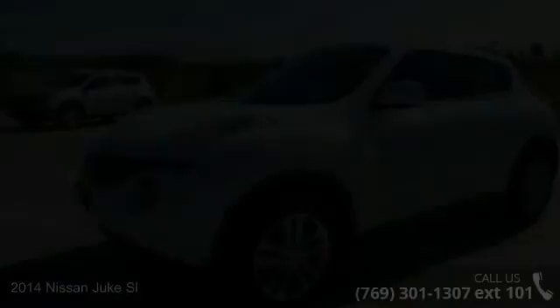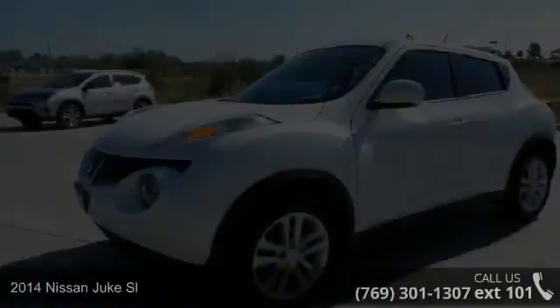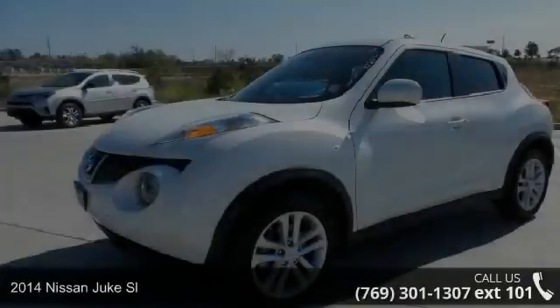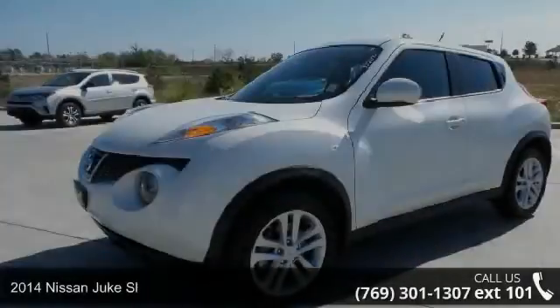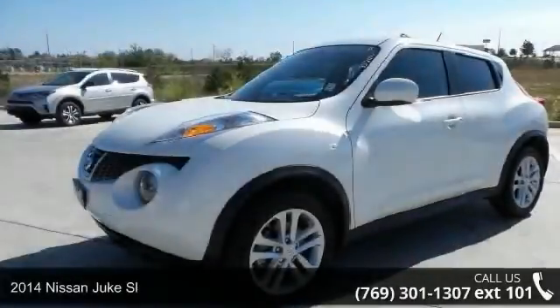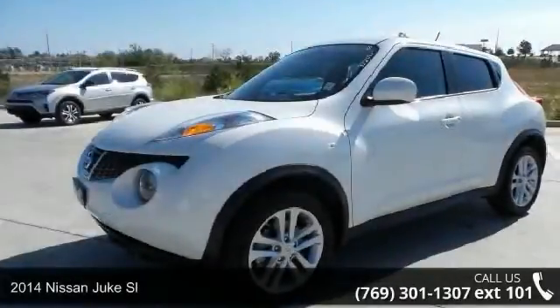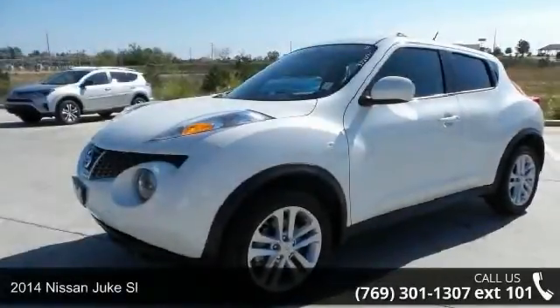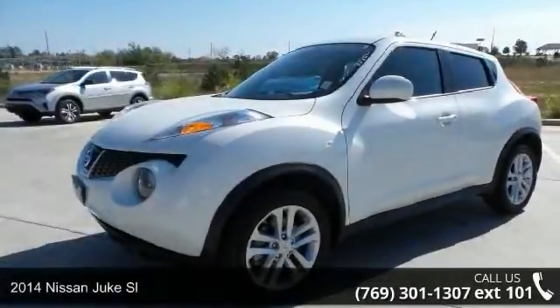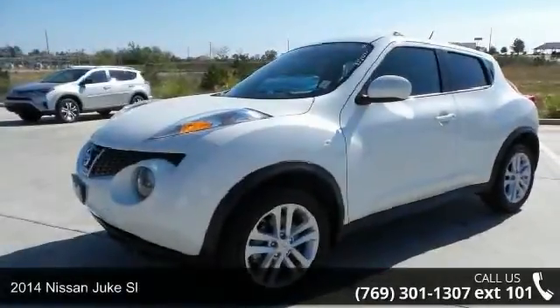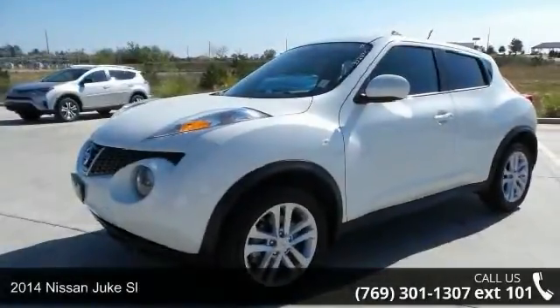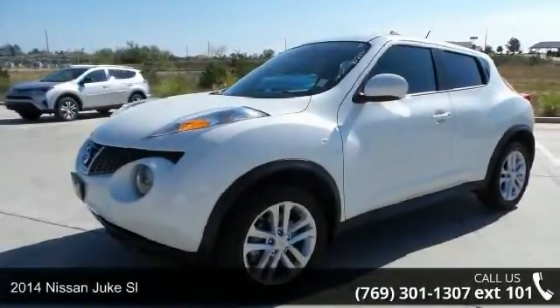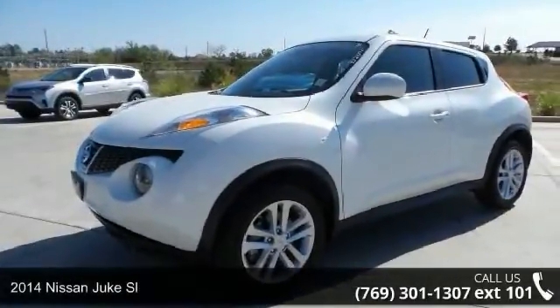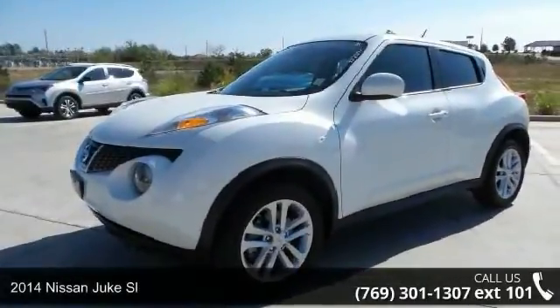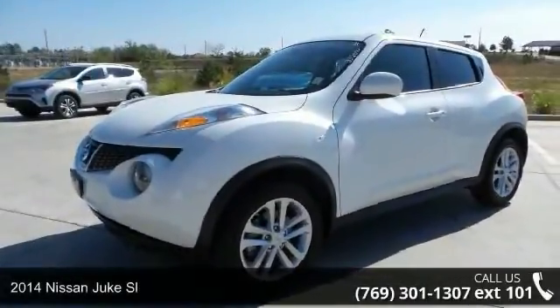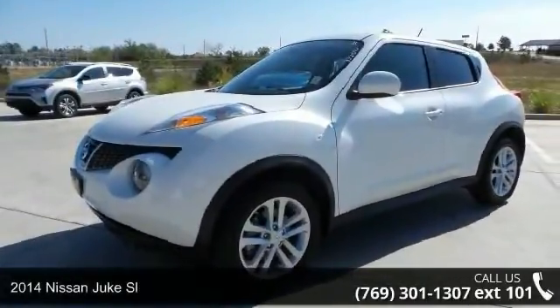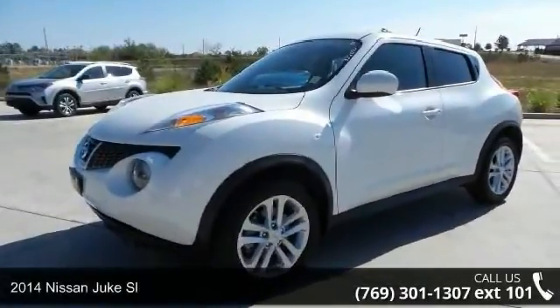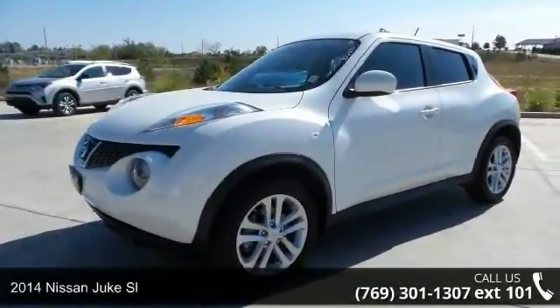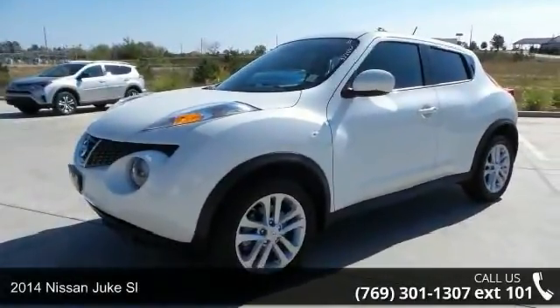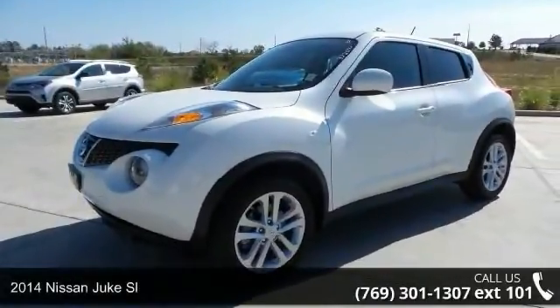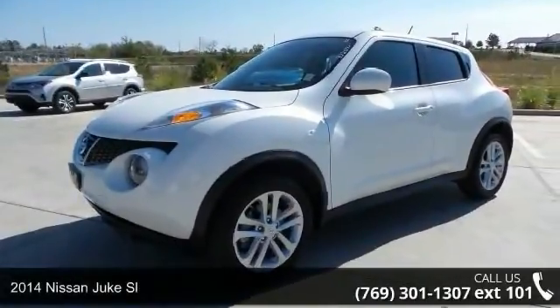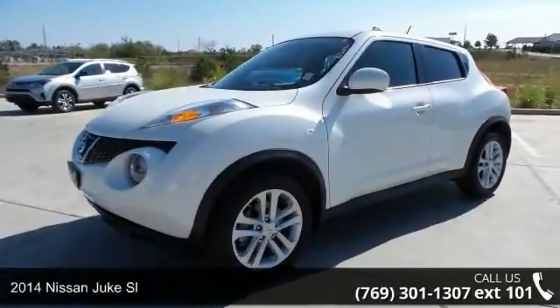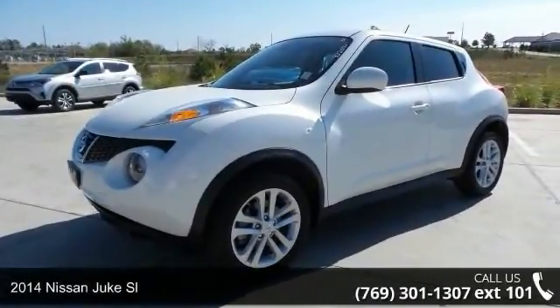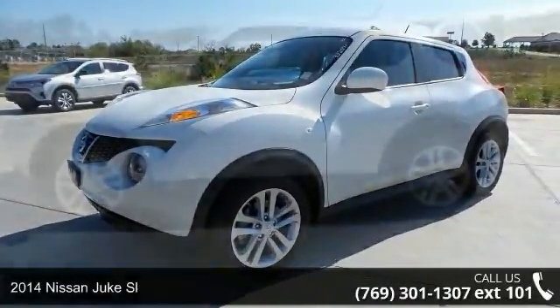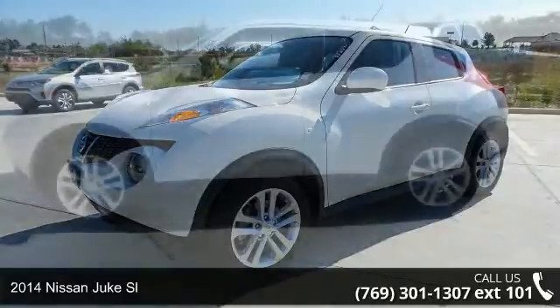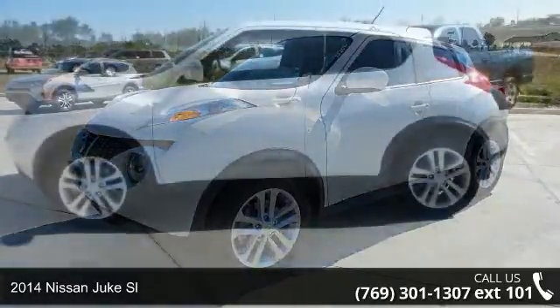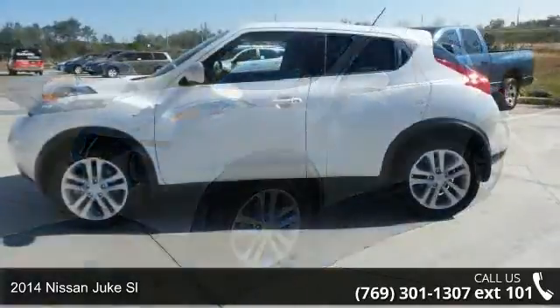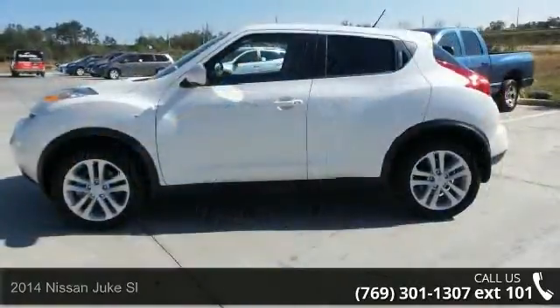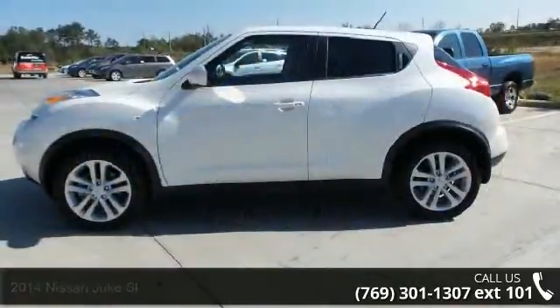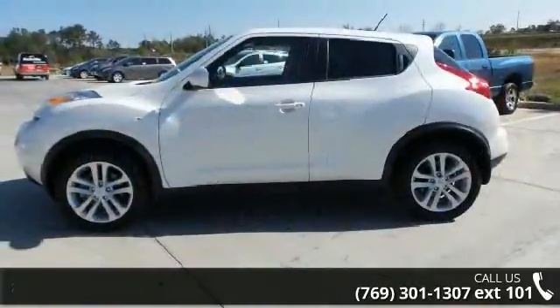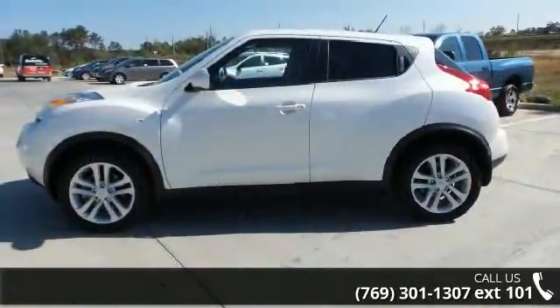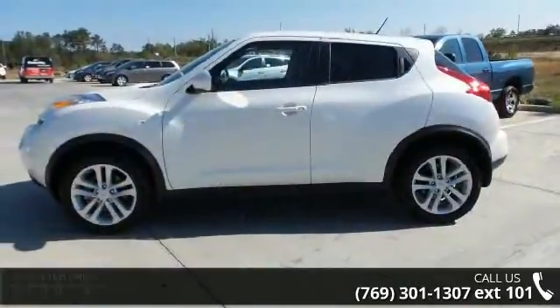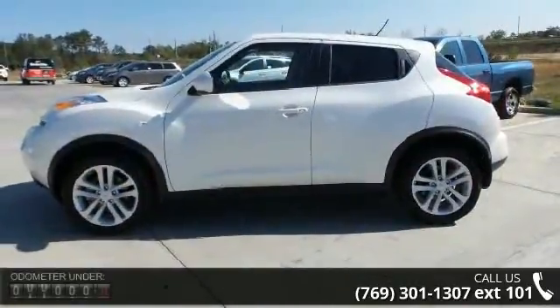Presenting the 2014 Nissan Juke SL. If you are looking for a first-rate auto, this one could be yours today.